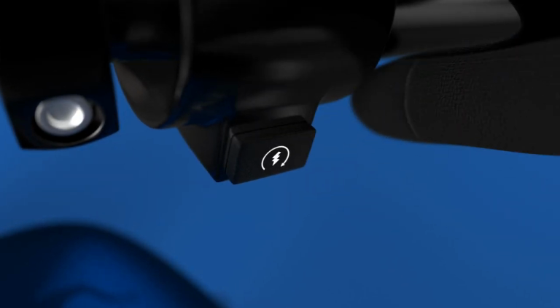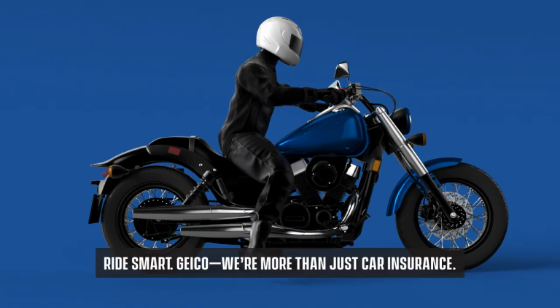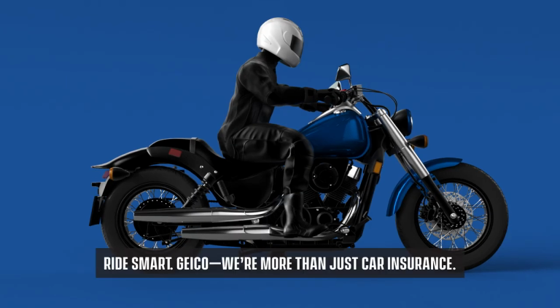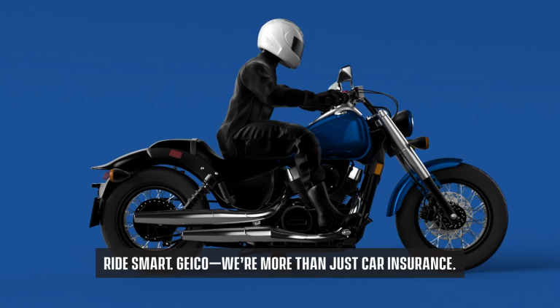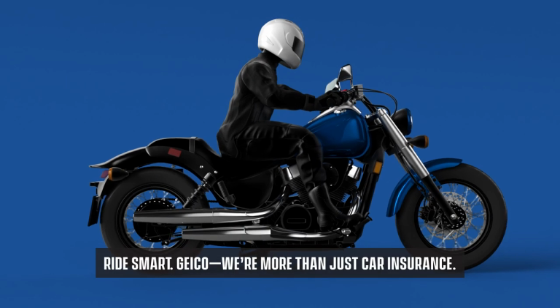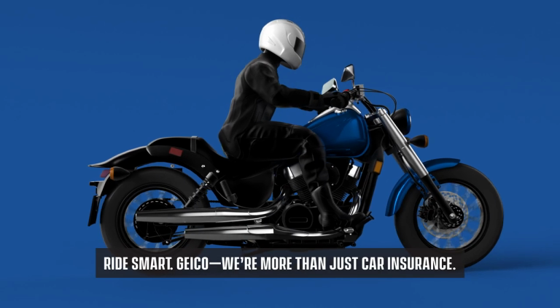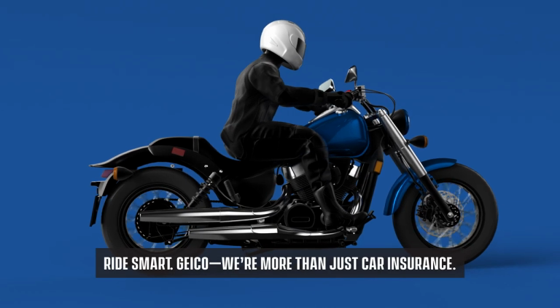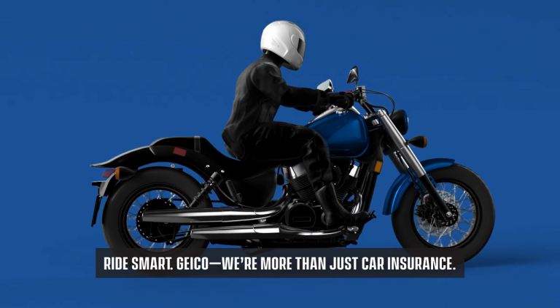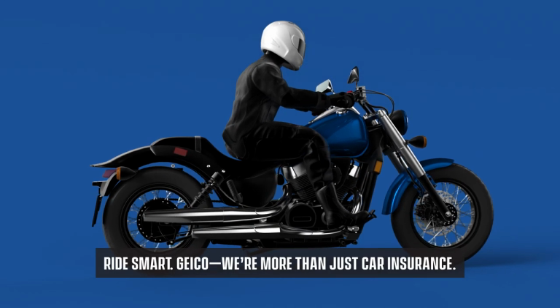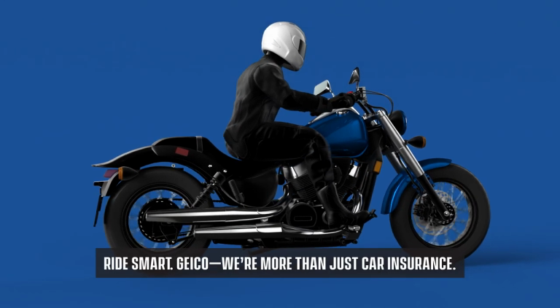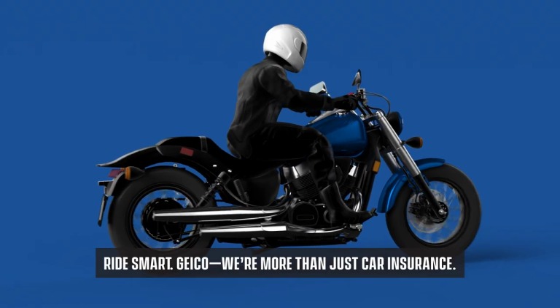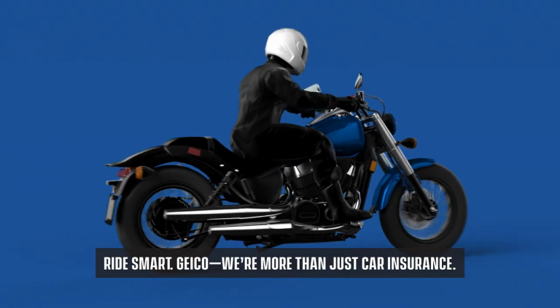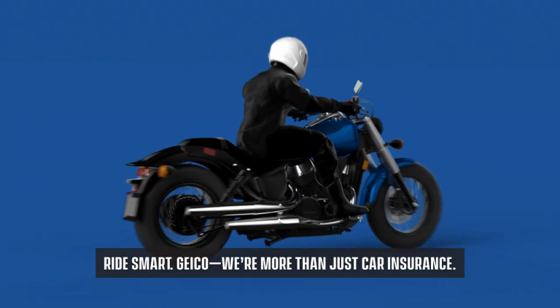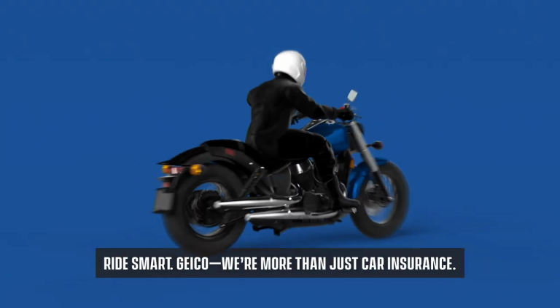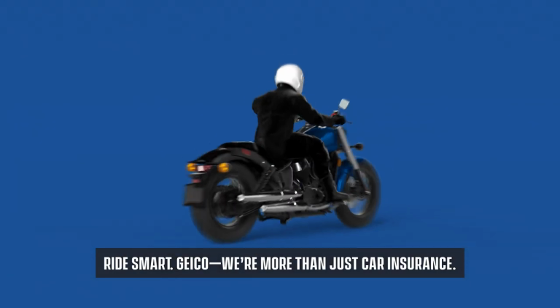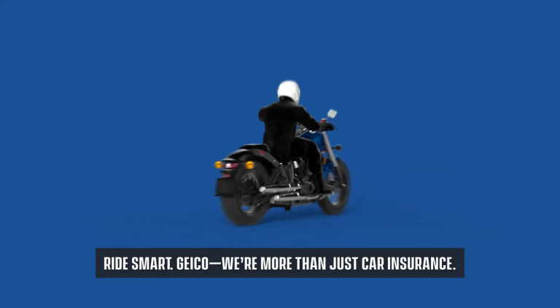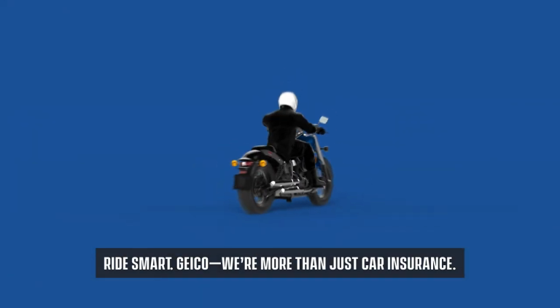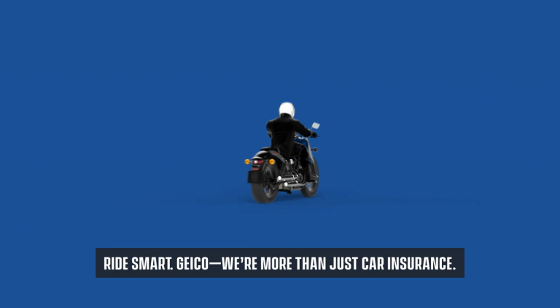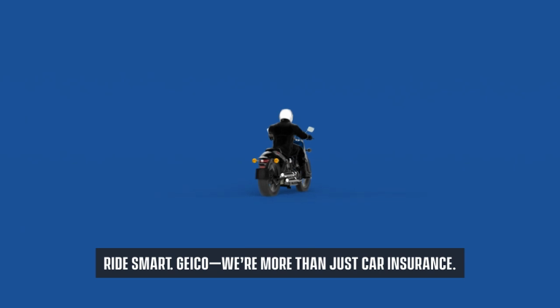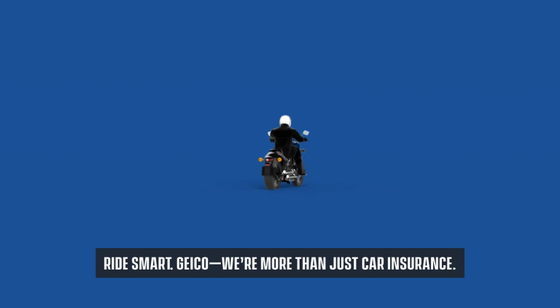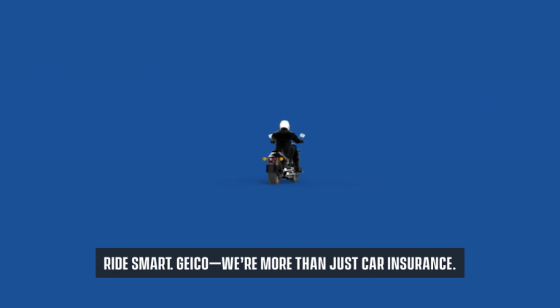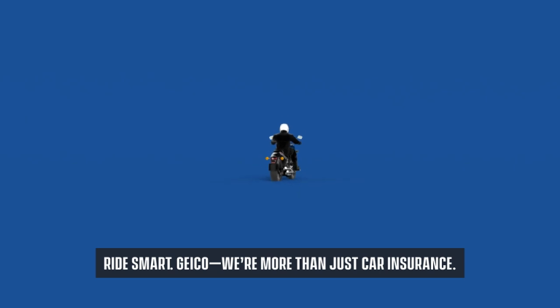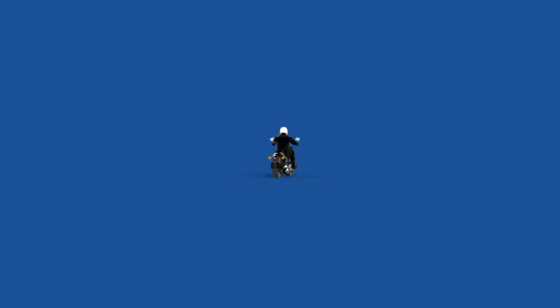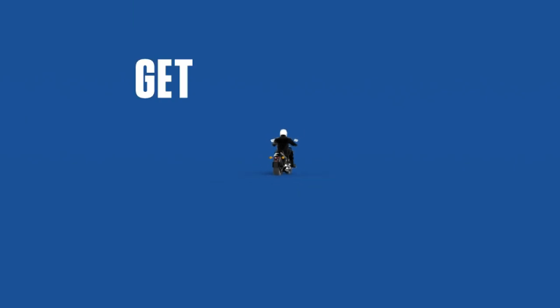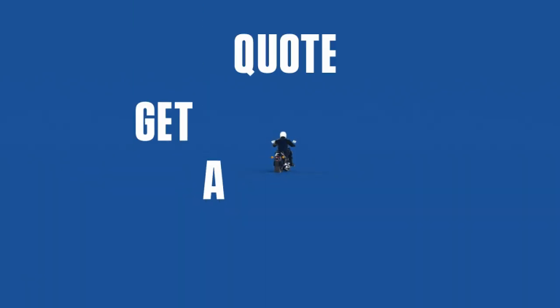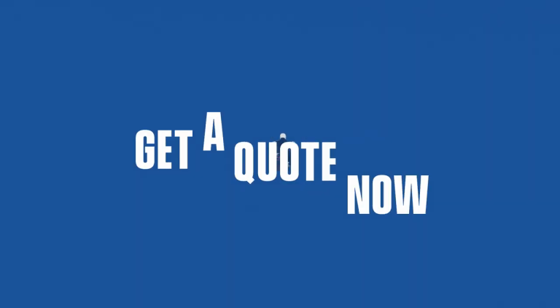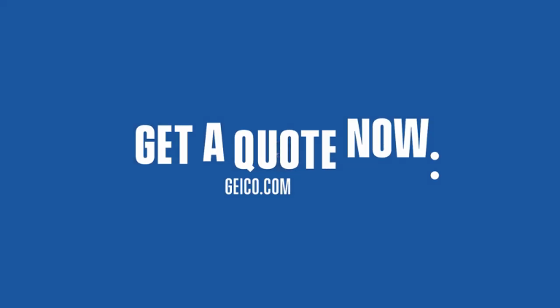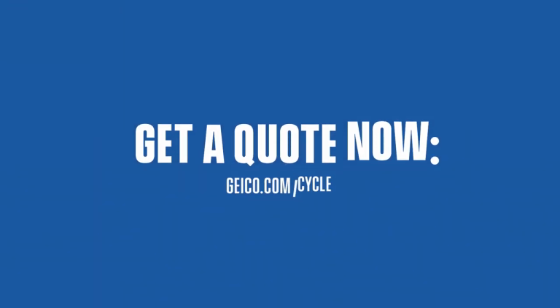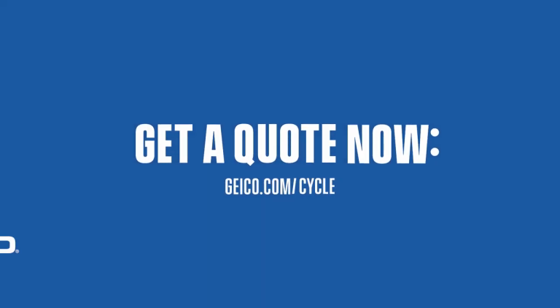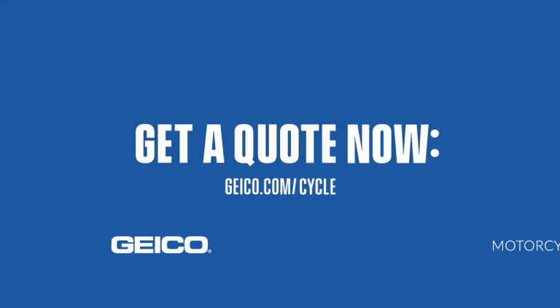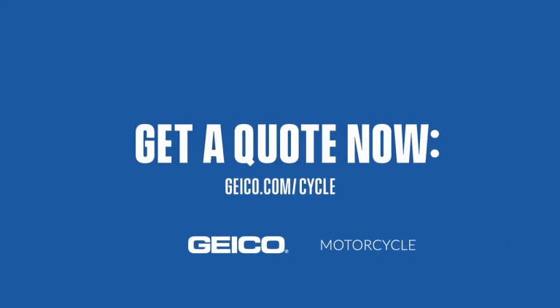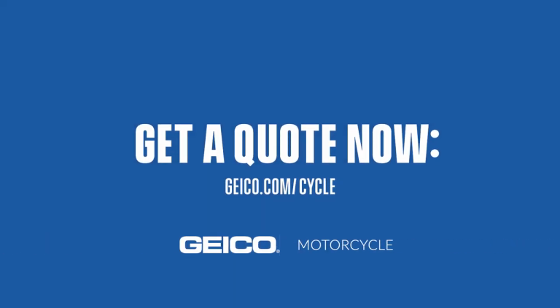Ride smart. Geico — for more than just car insurance.